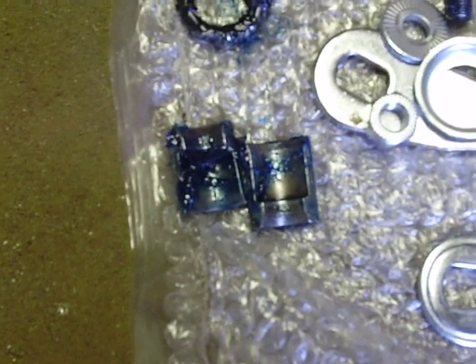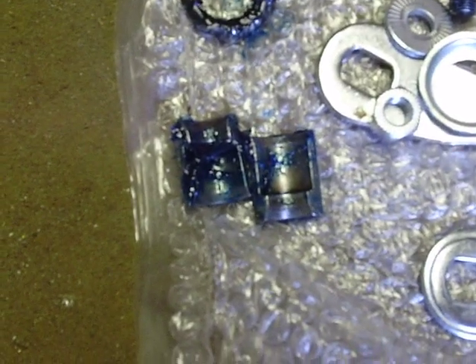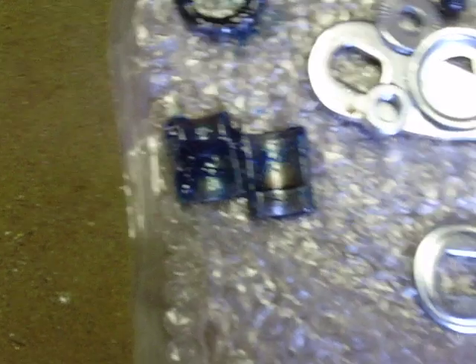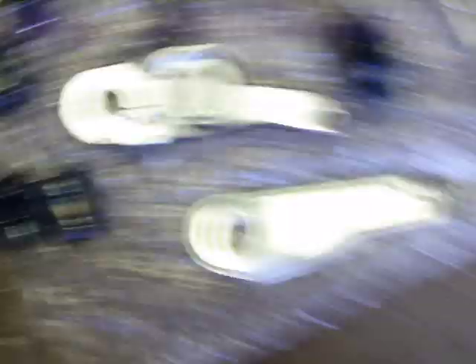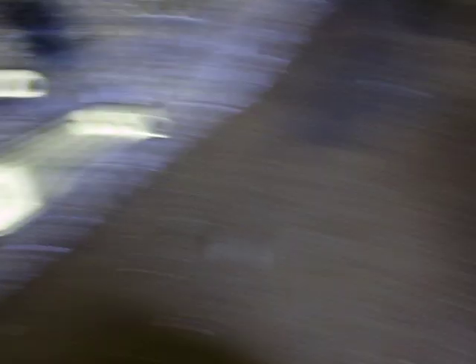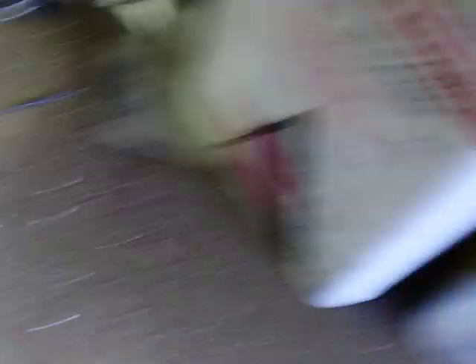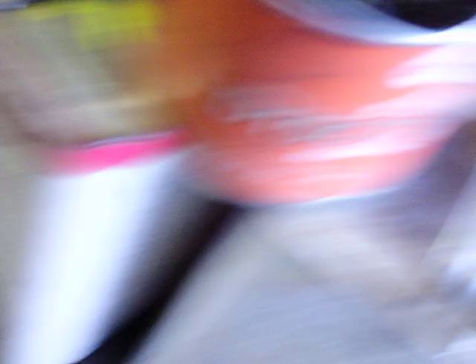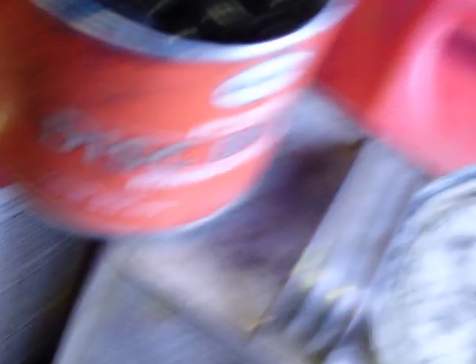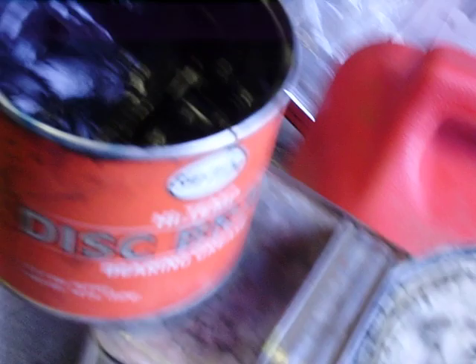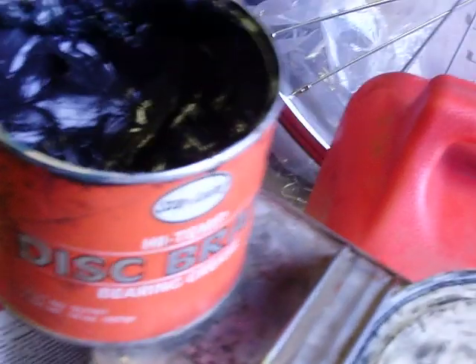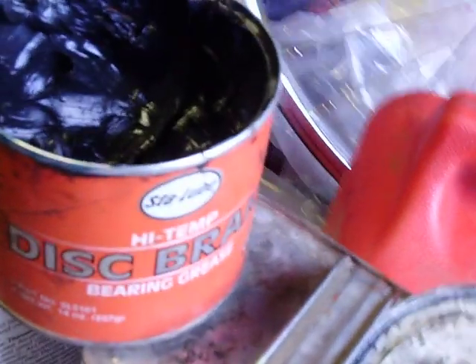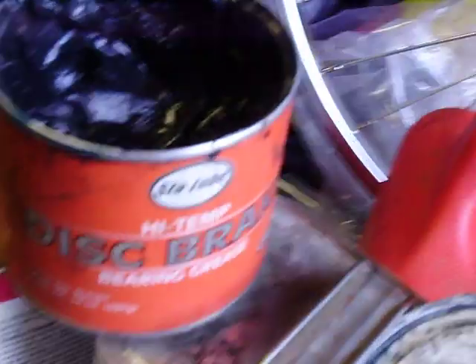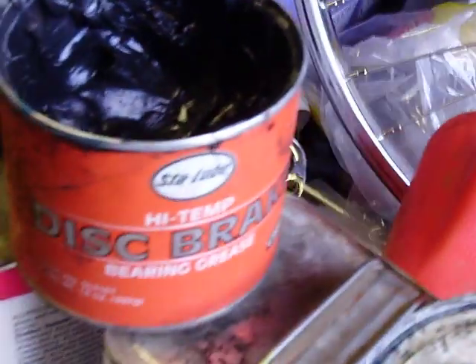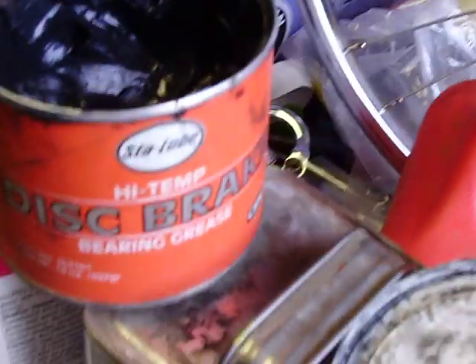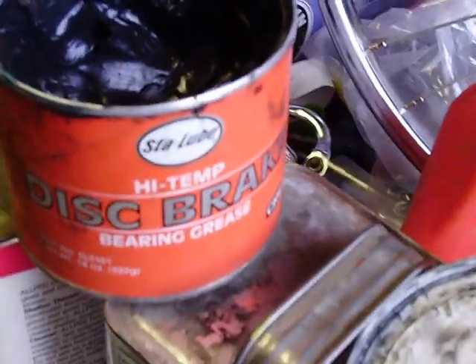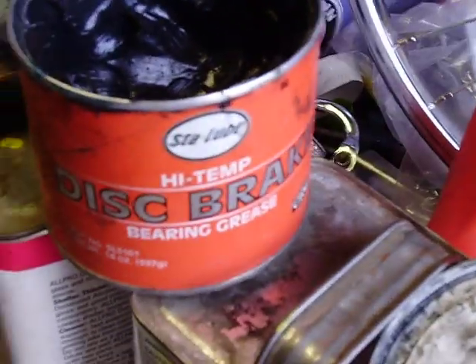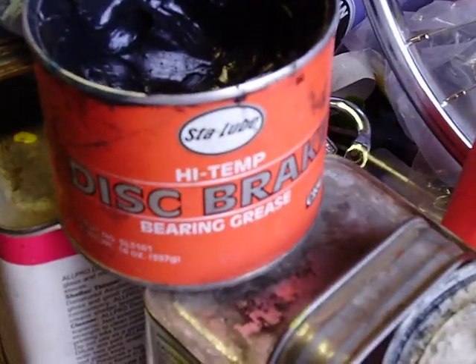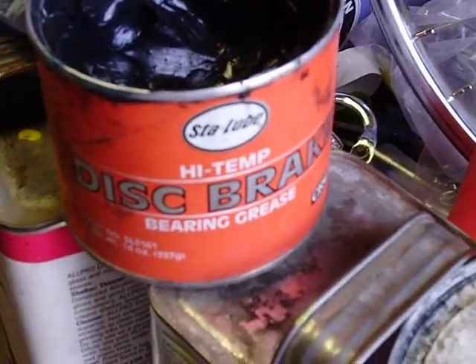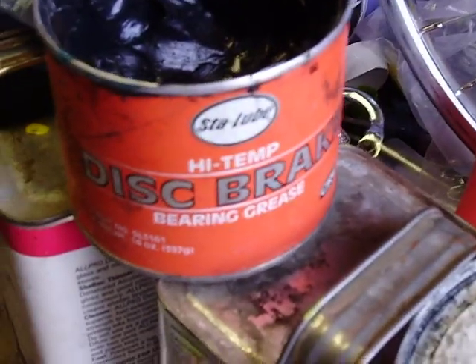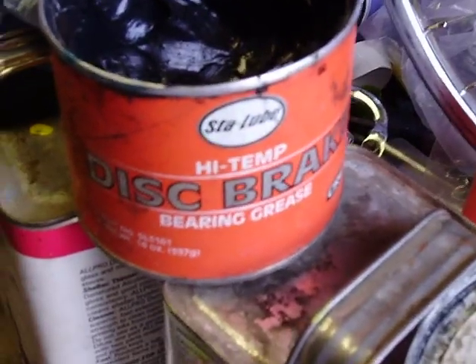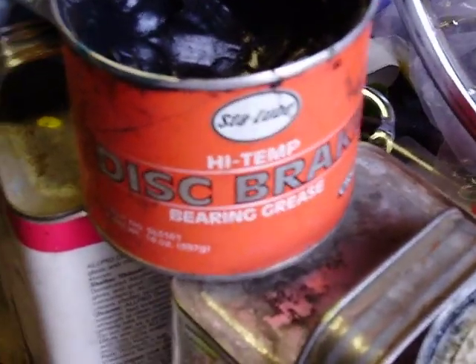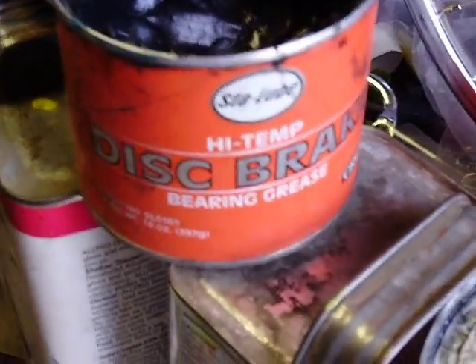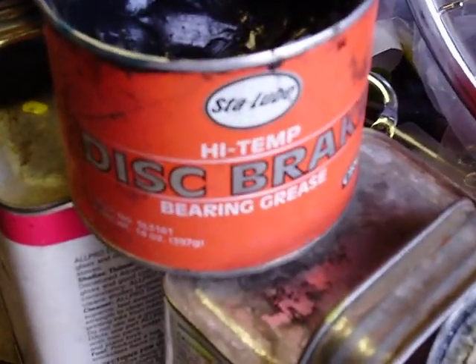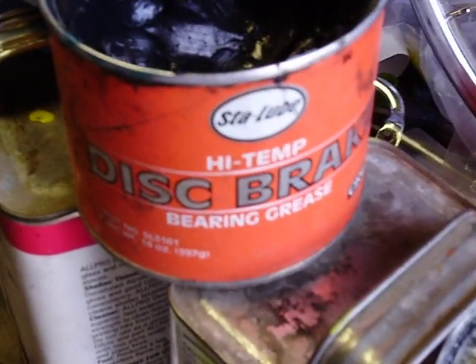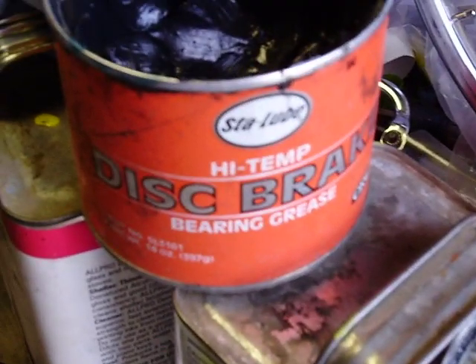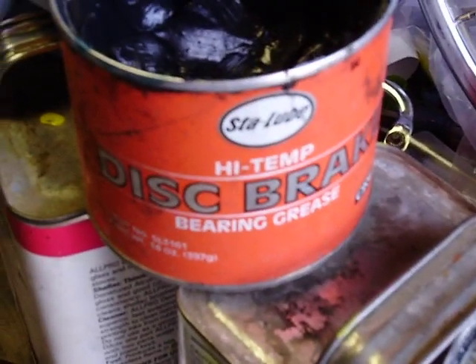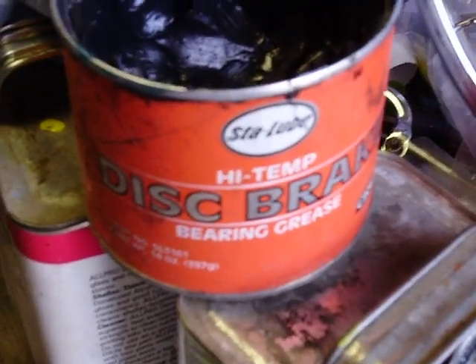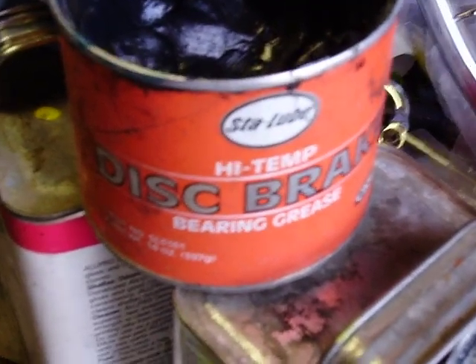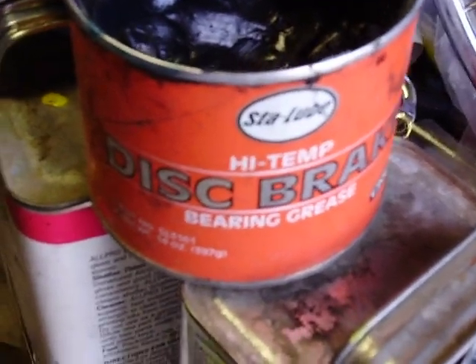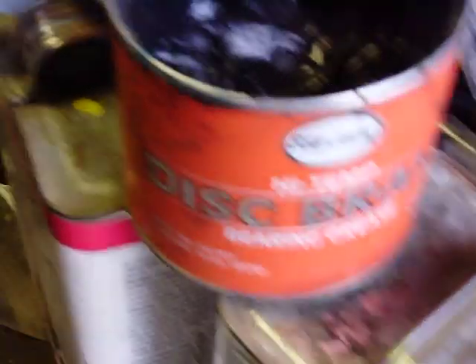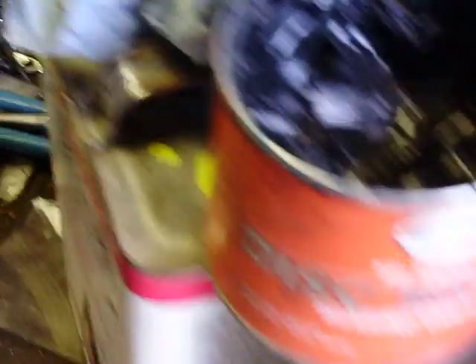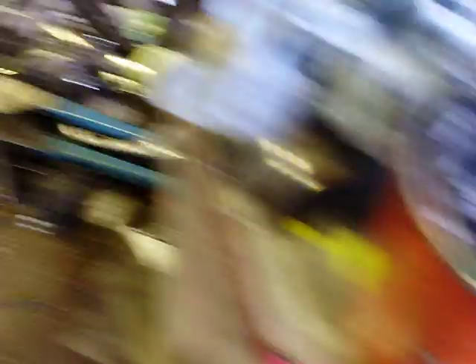They're not dissimilar. When you use this, it's a Stay Loop disc brake high temp grease — that's for disc brake high temp.